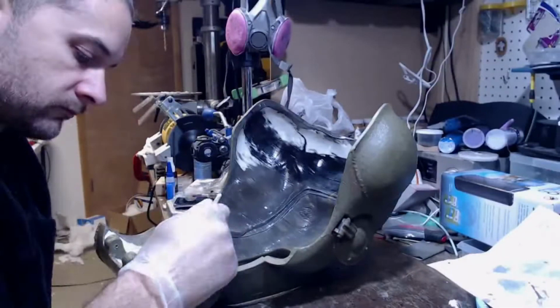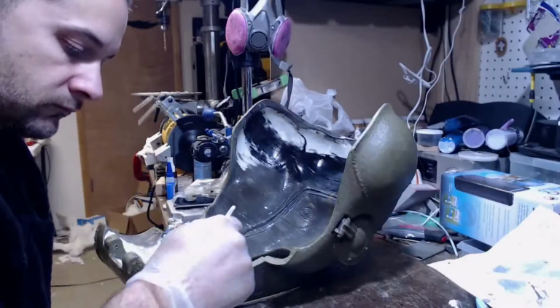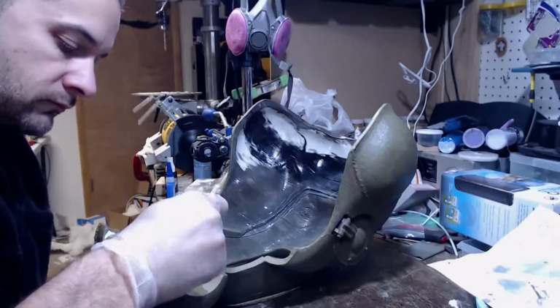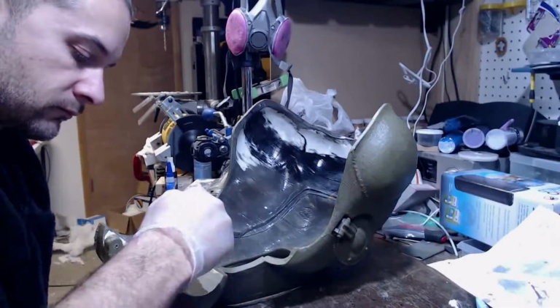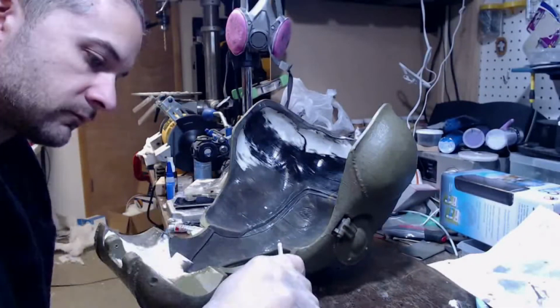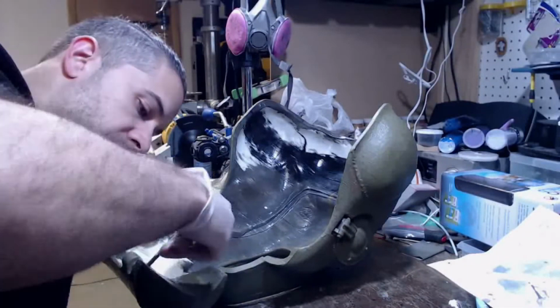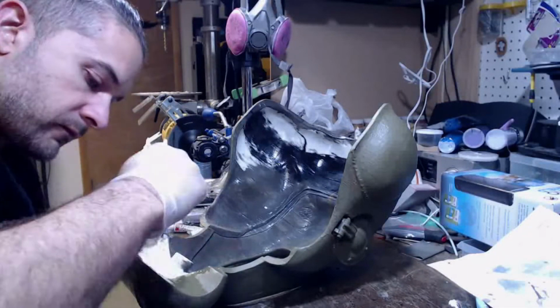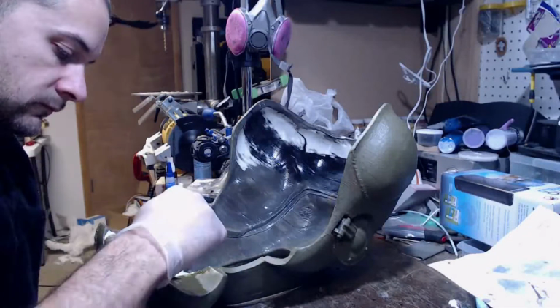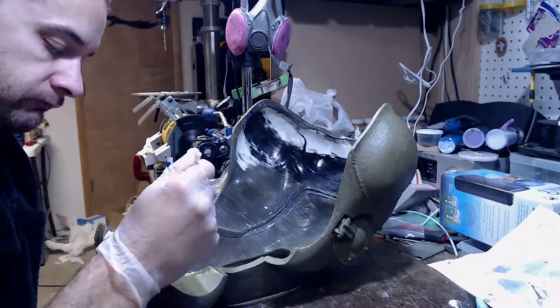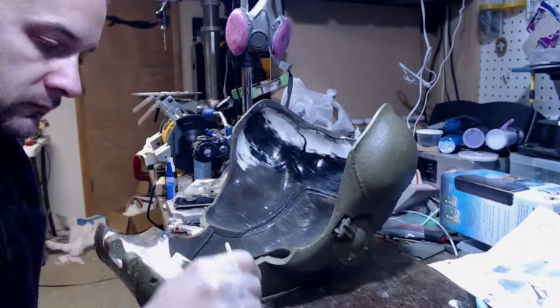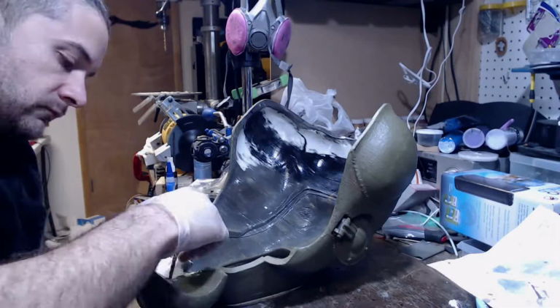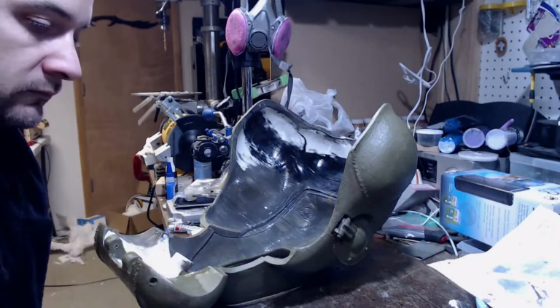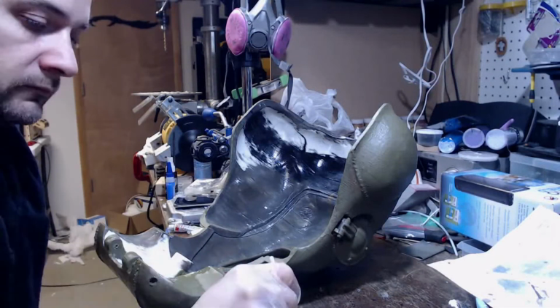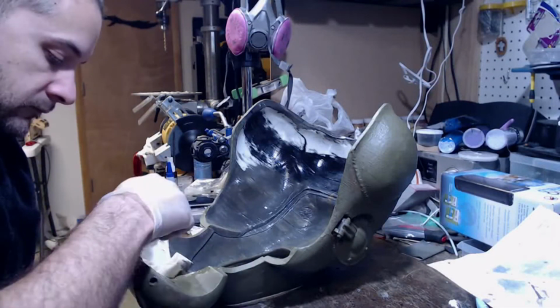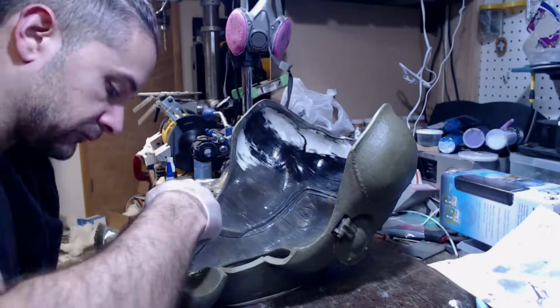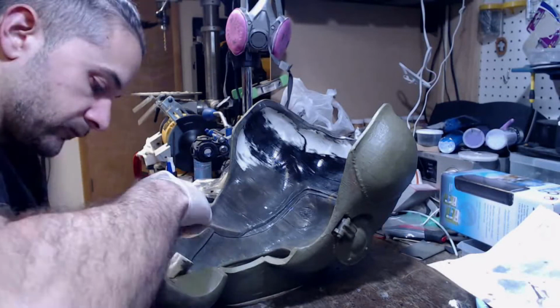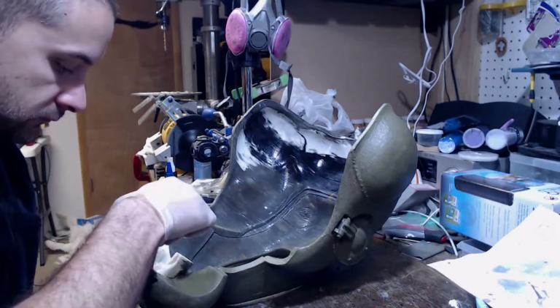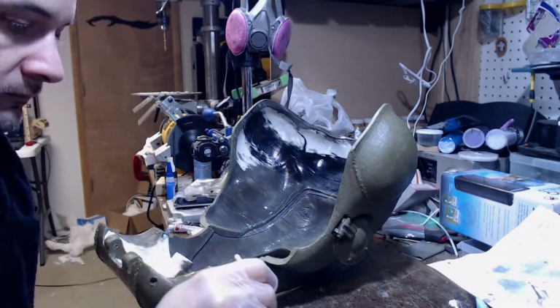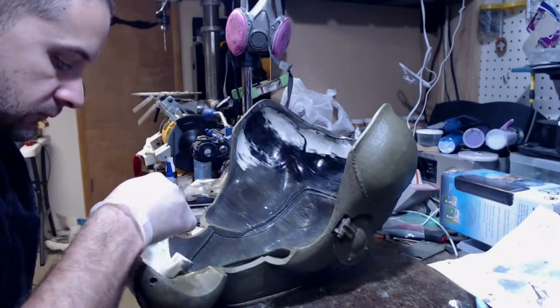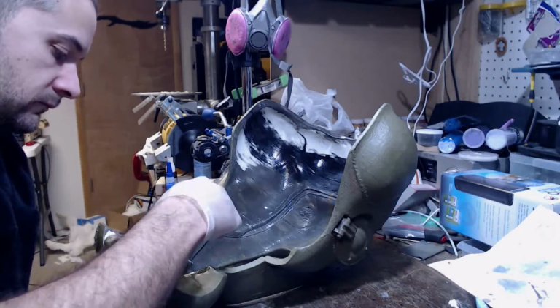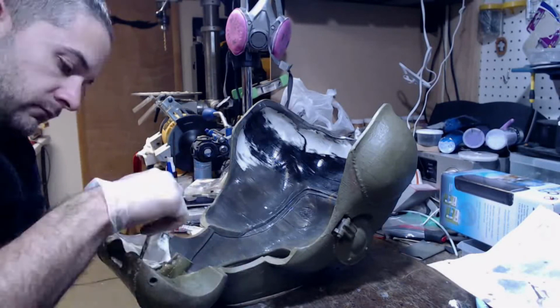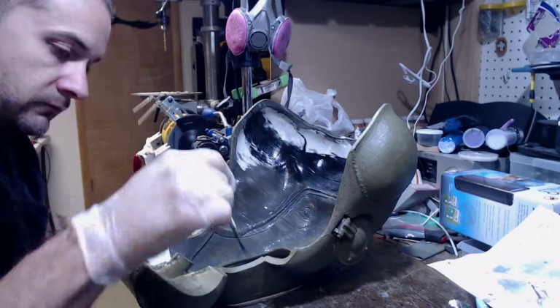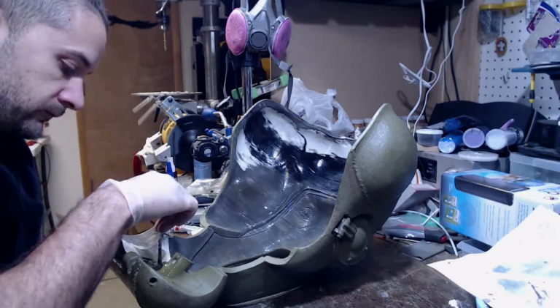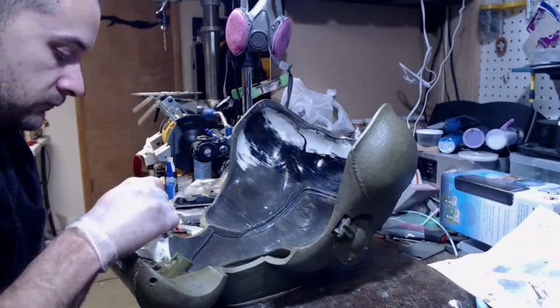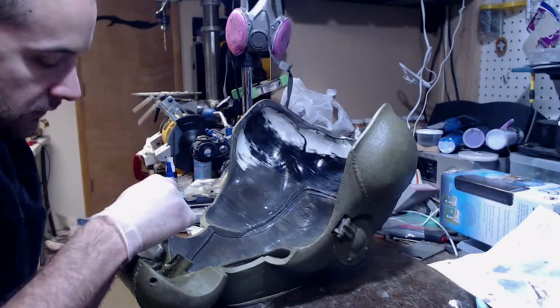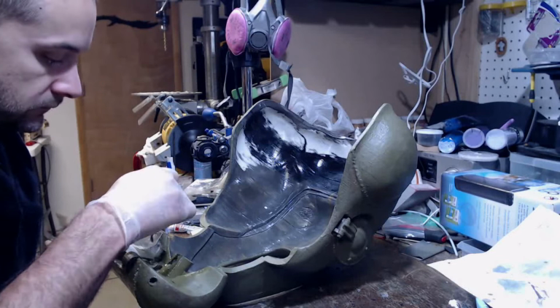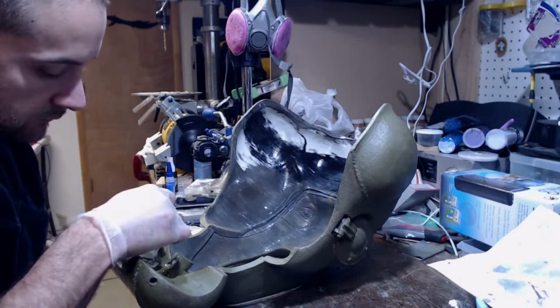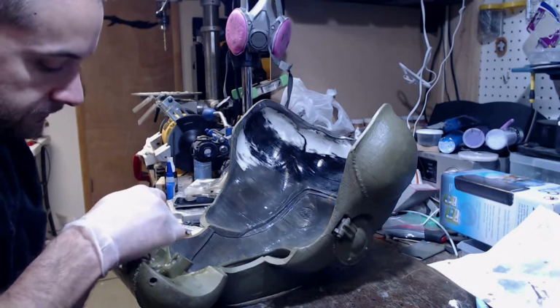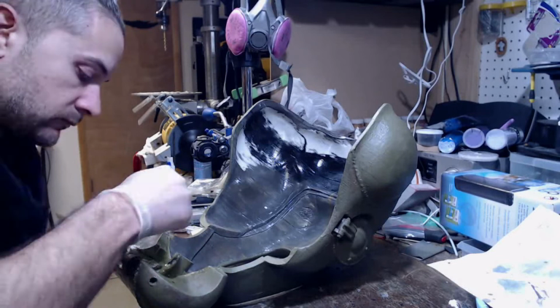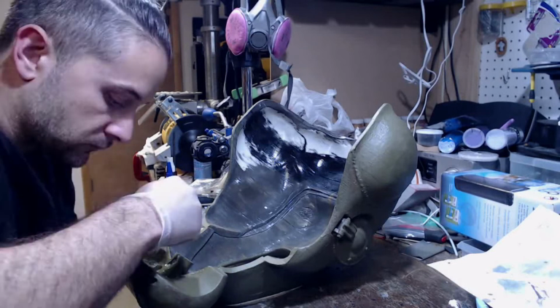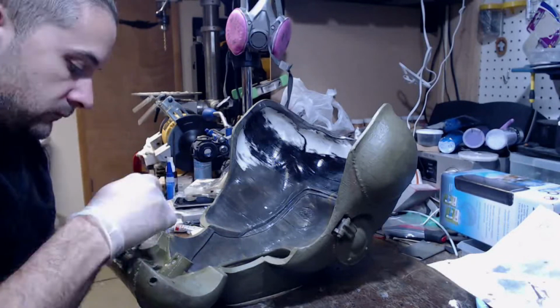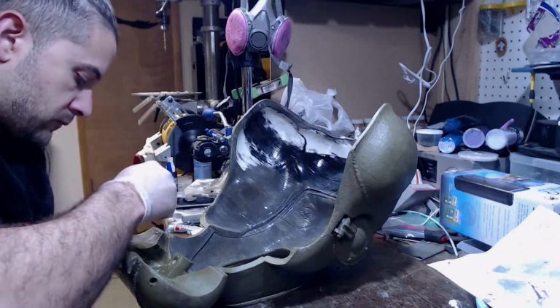Once the first painting pass is complete, look at your model carefully to make sure there are no areas that need more paint.